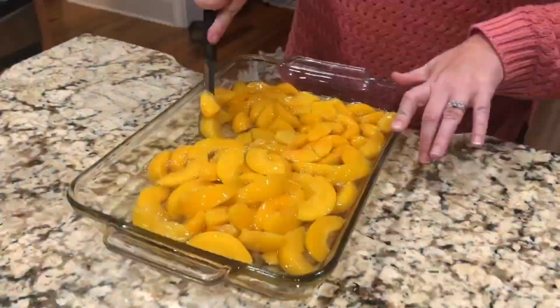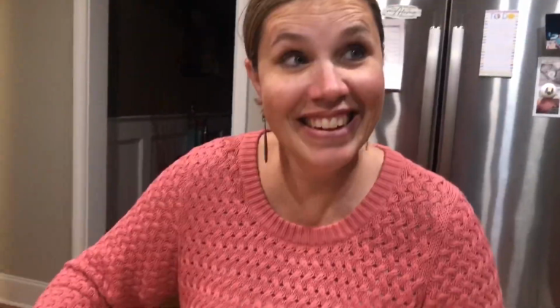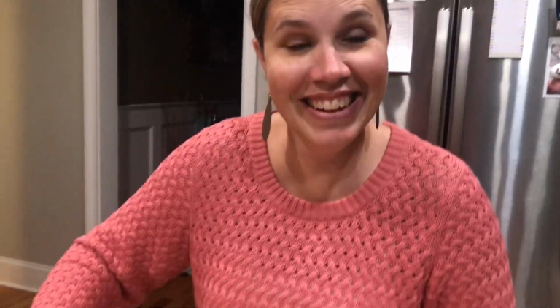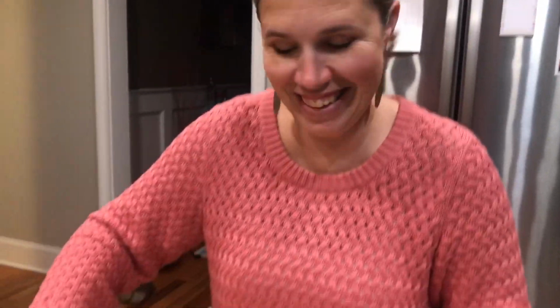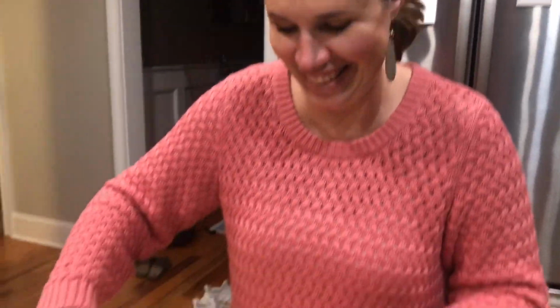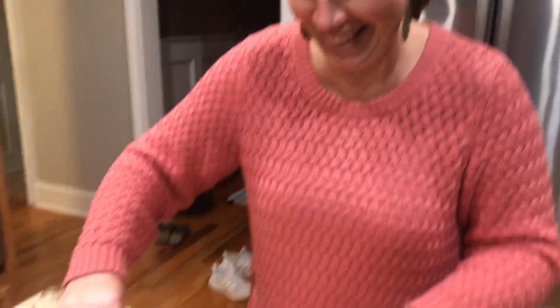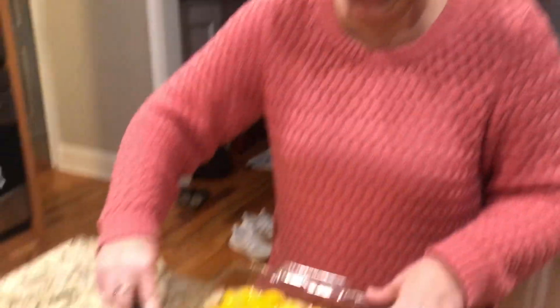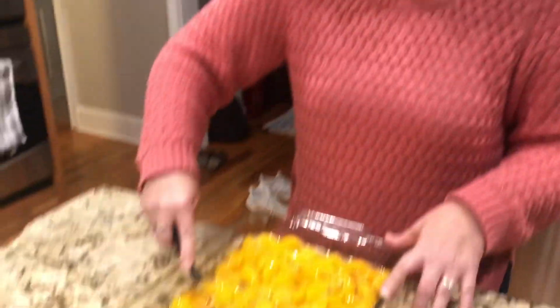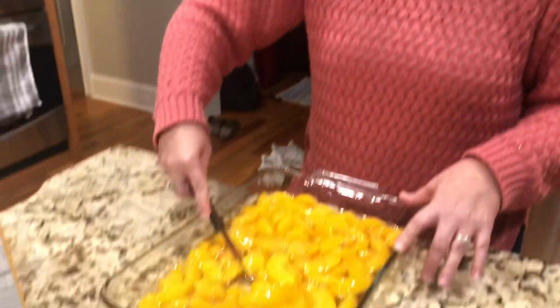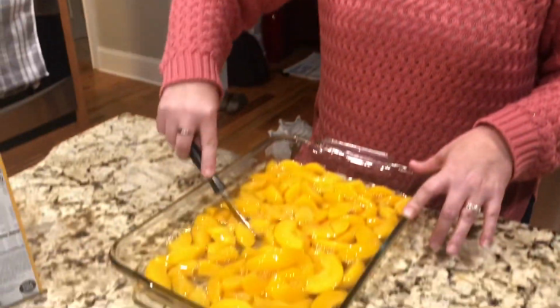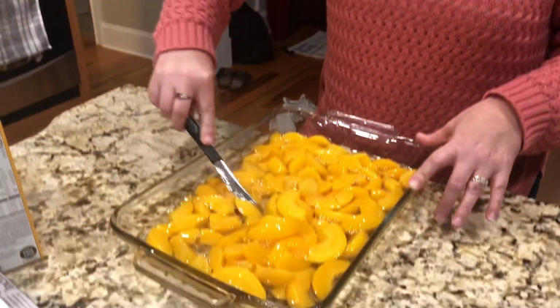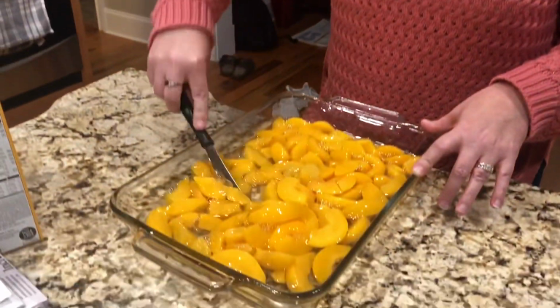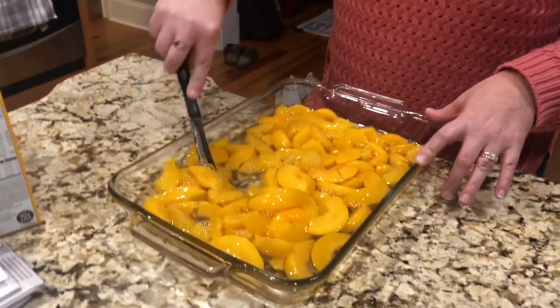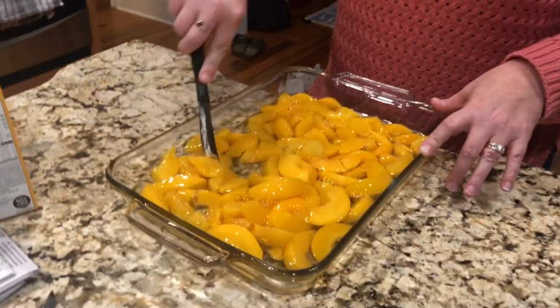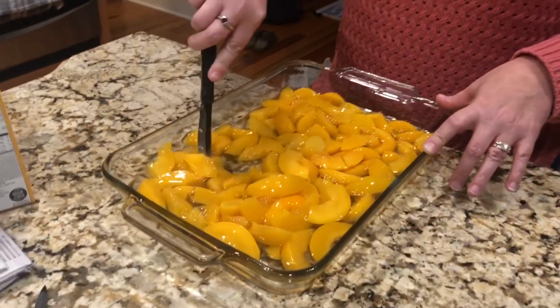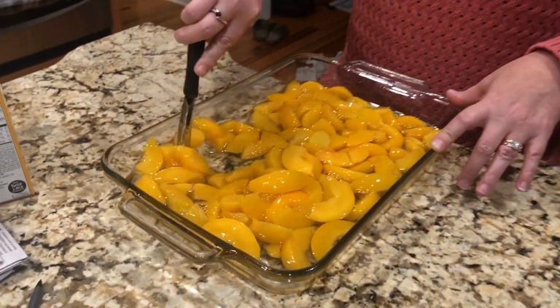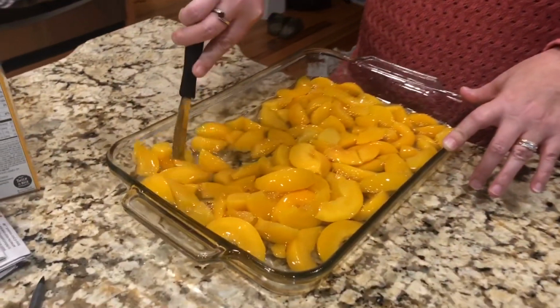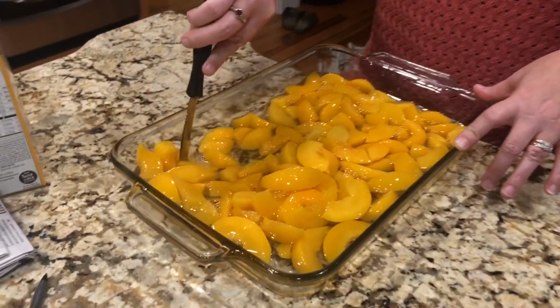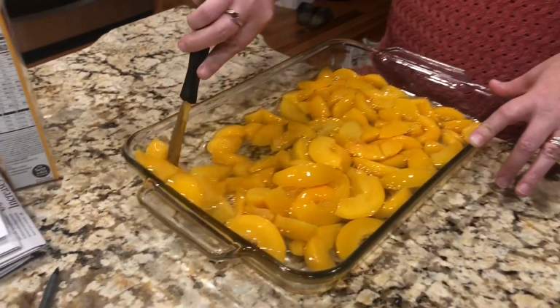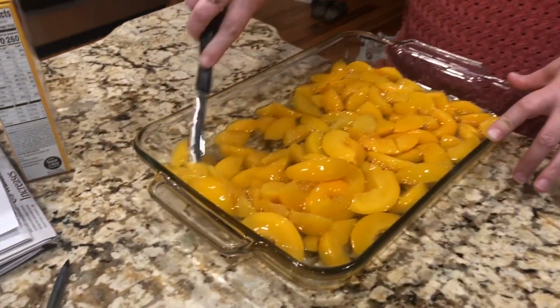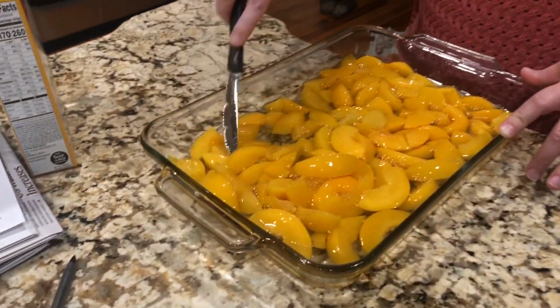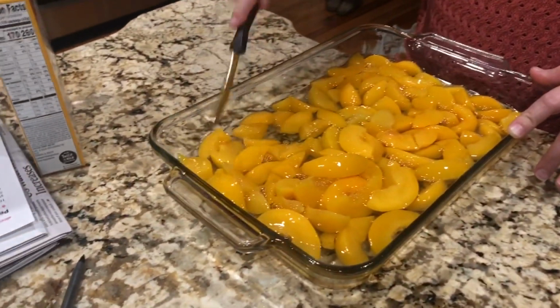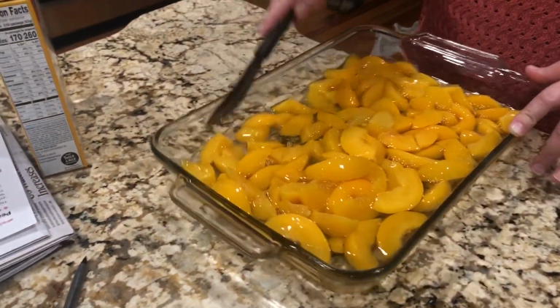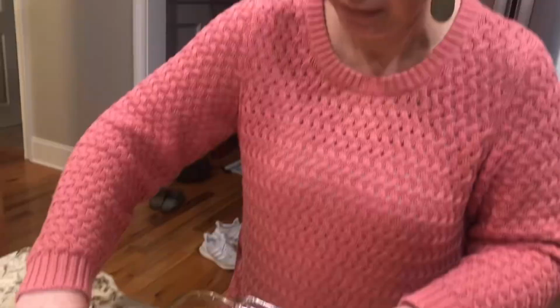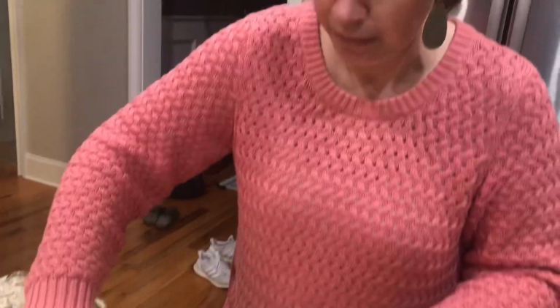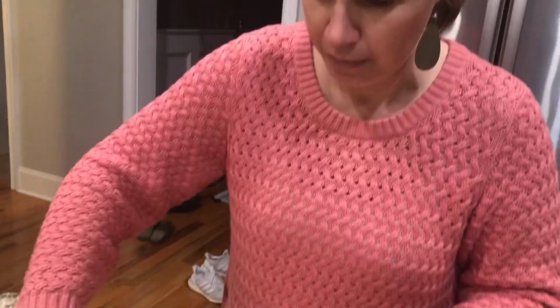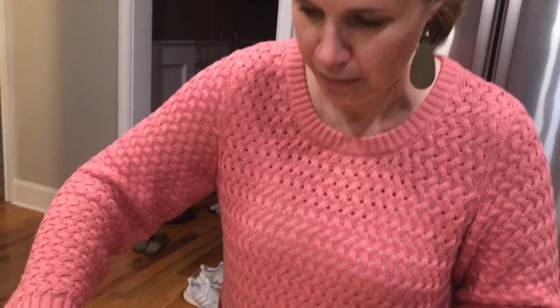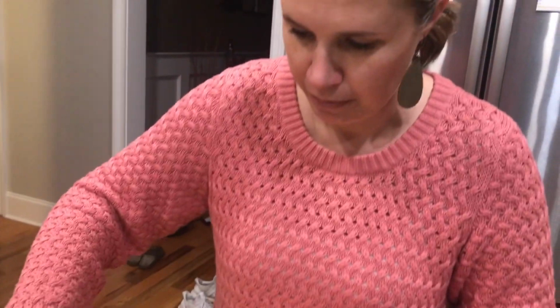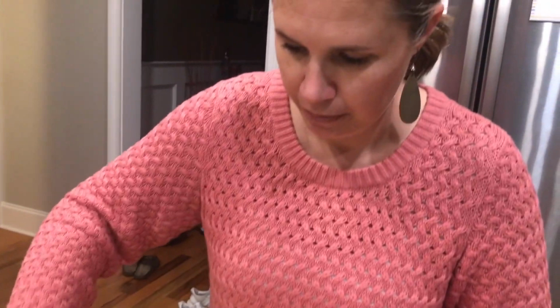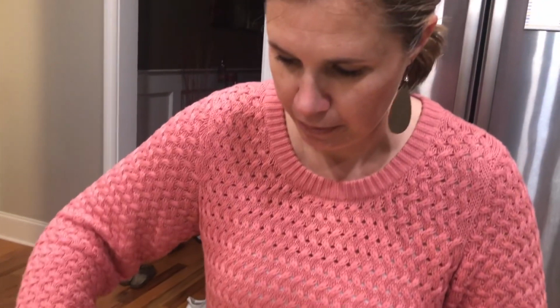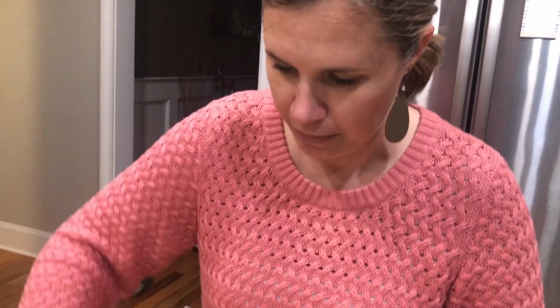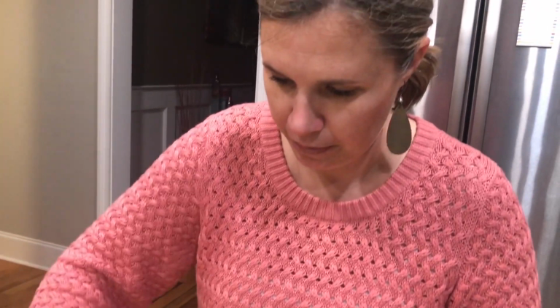You can see it's cutting up the peaches. How many cans of peaches? Peach cobbler.